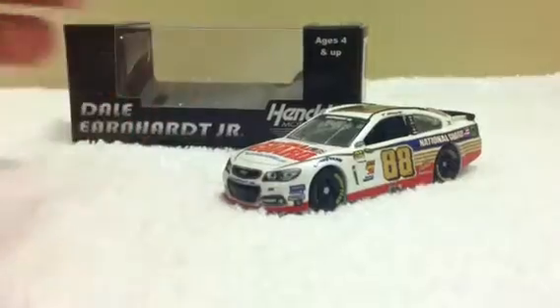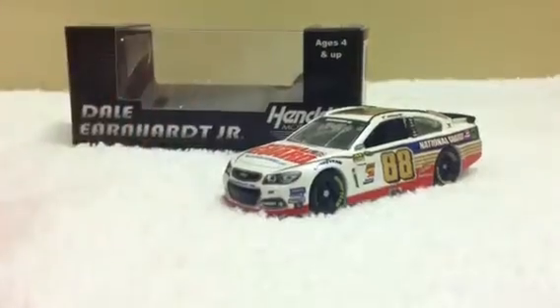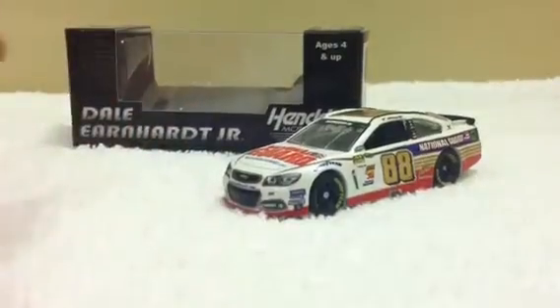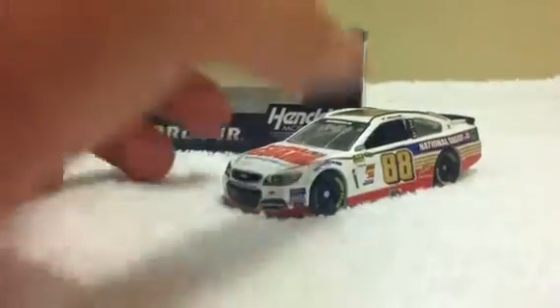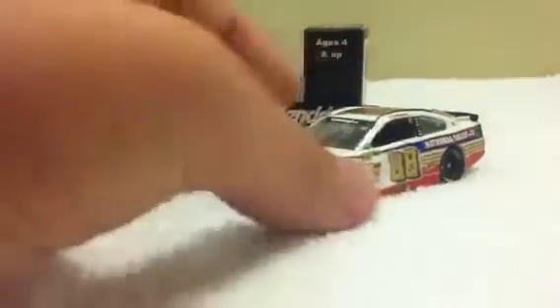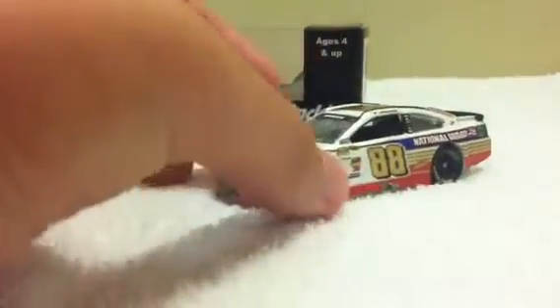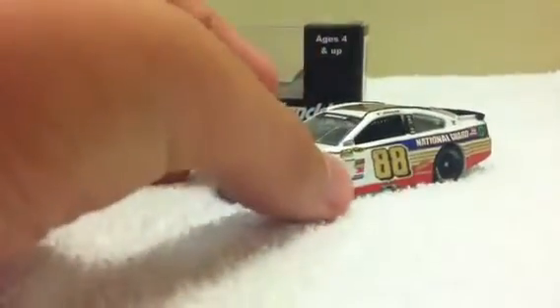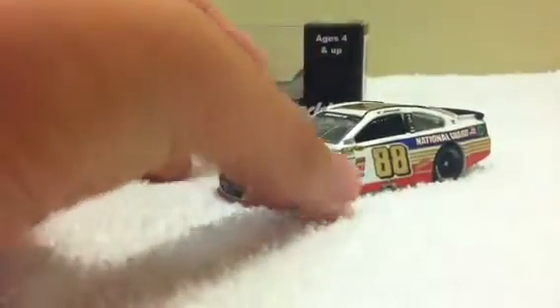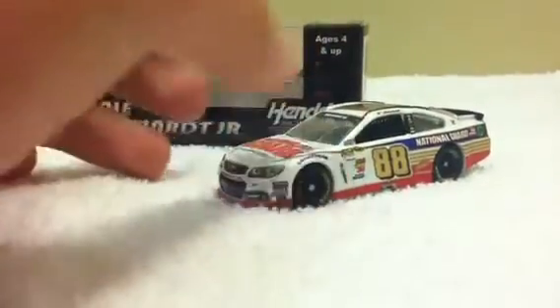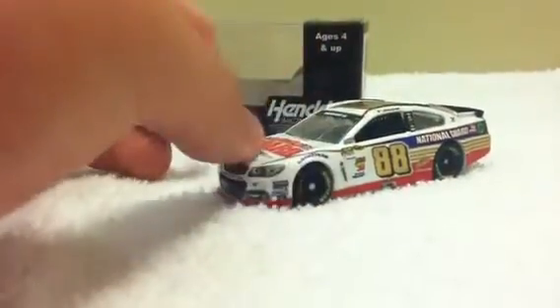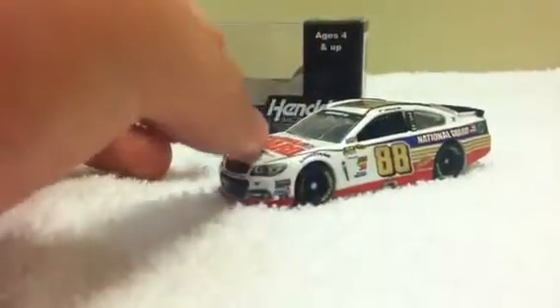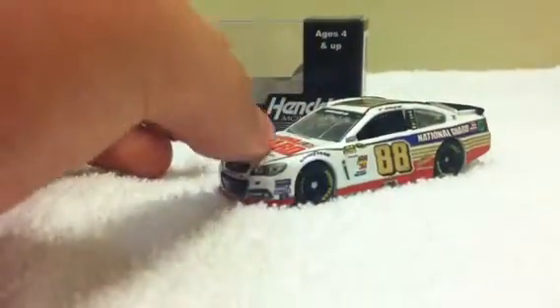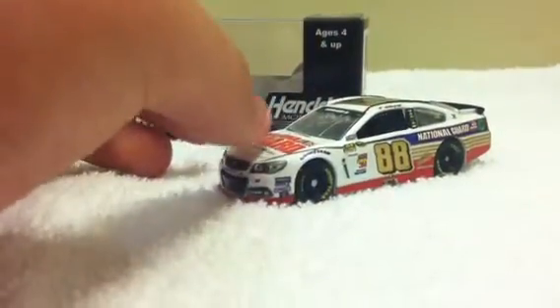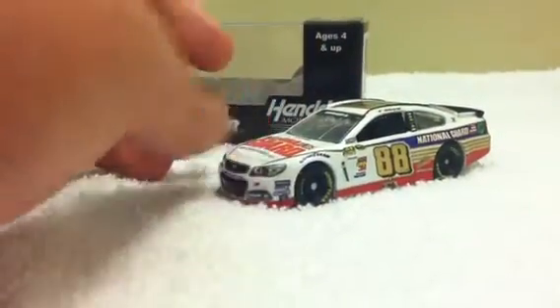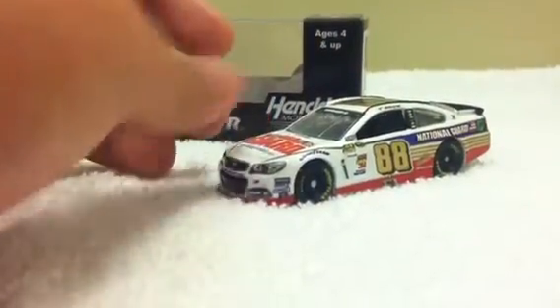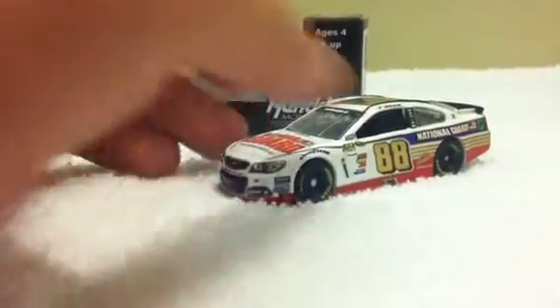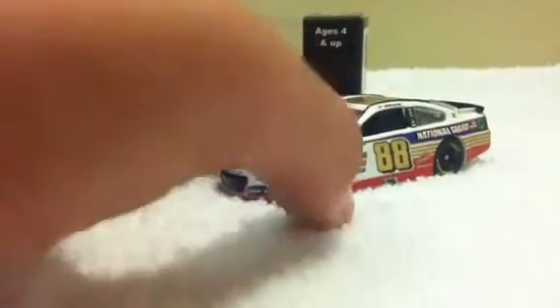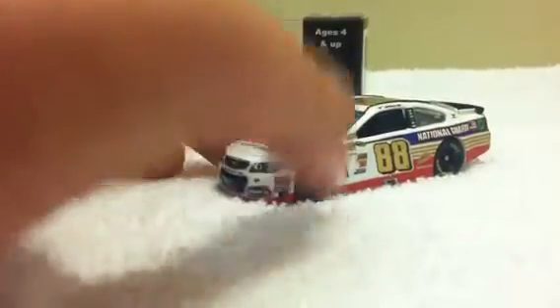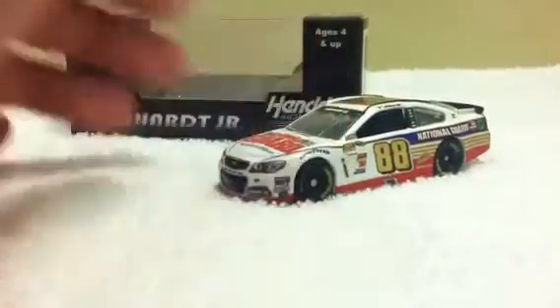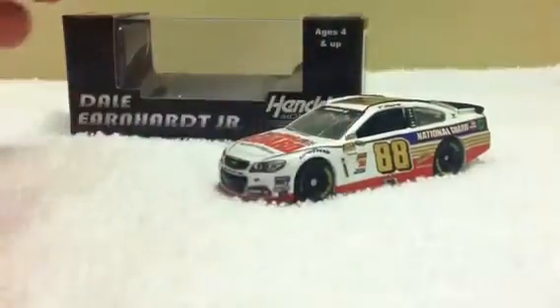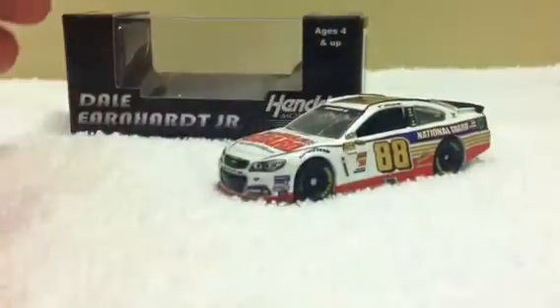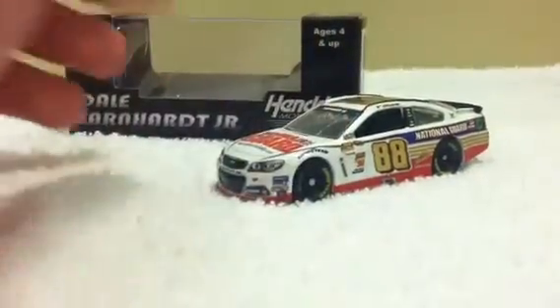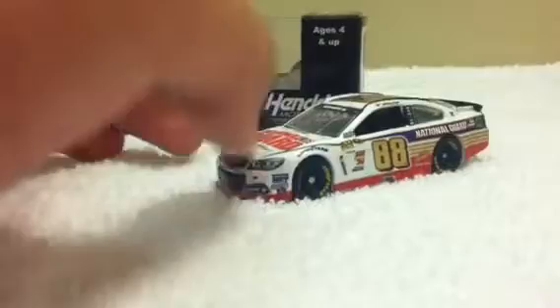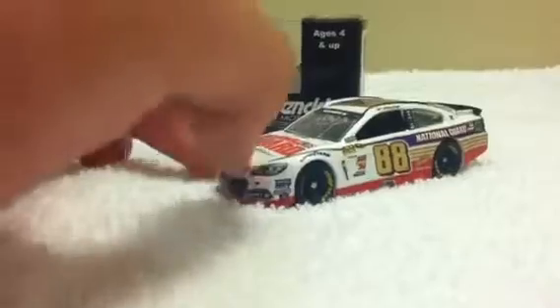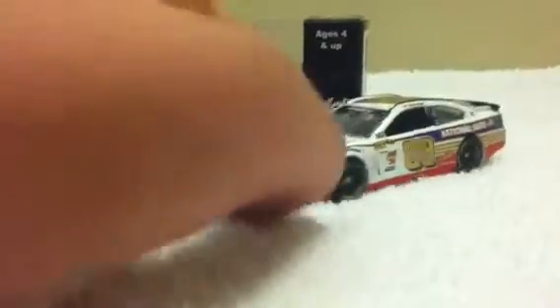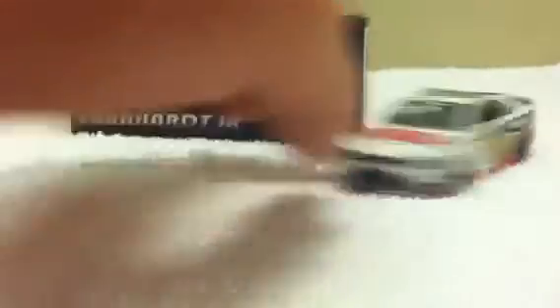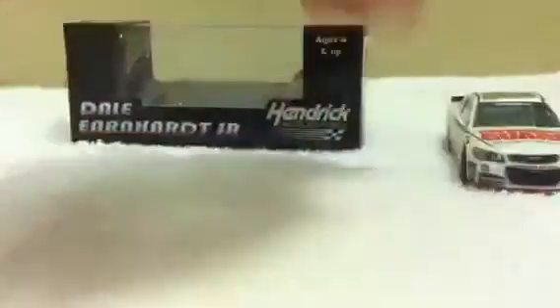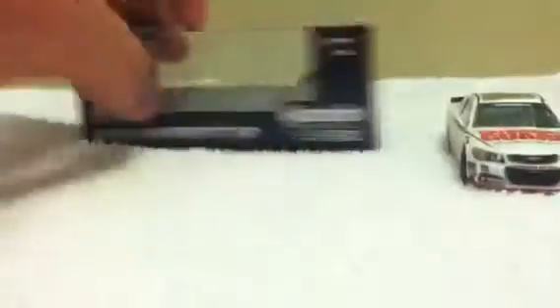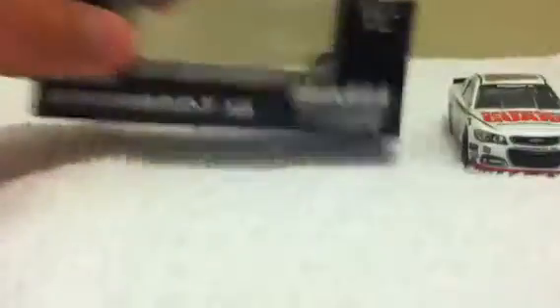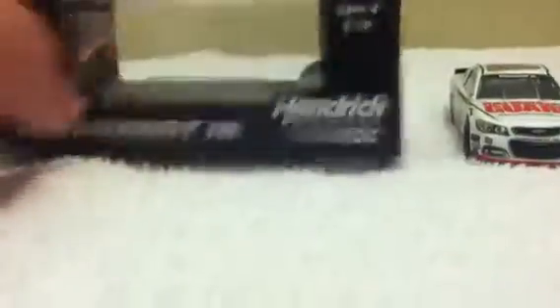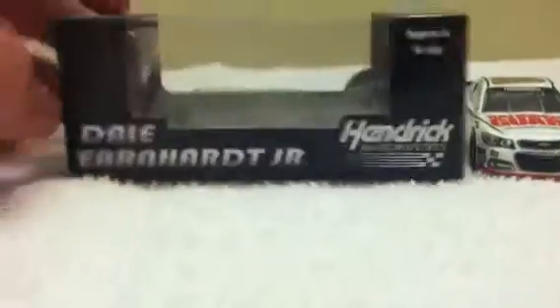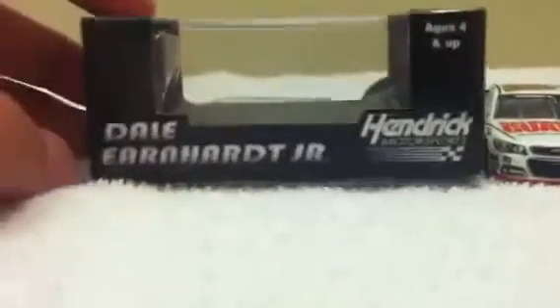I decided I'd review it for you since it is a really neat looking car, a really neat looking diecast. So just a quick look at the box now.